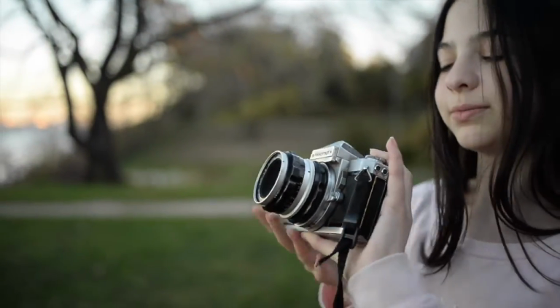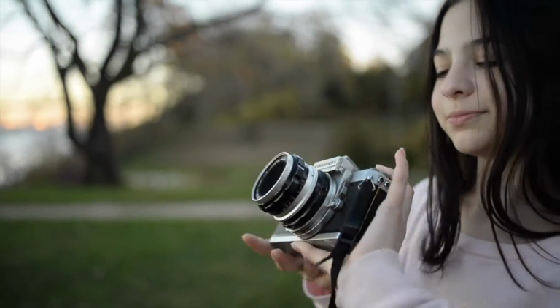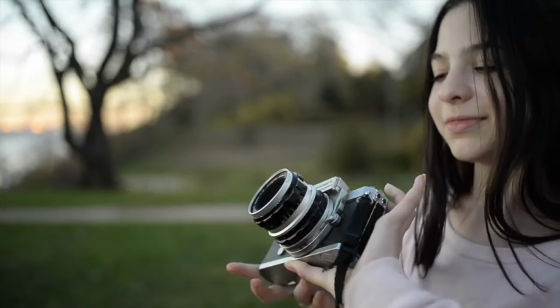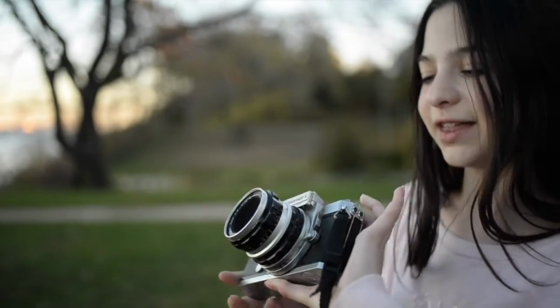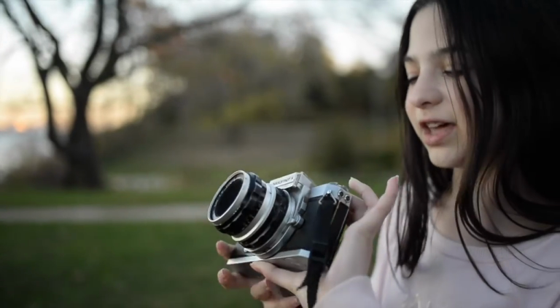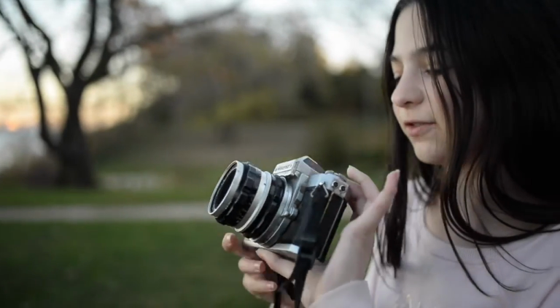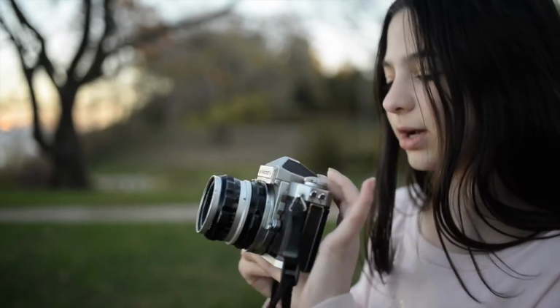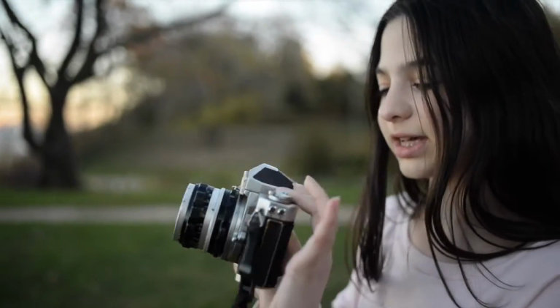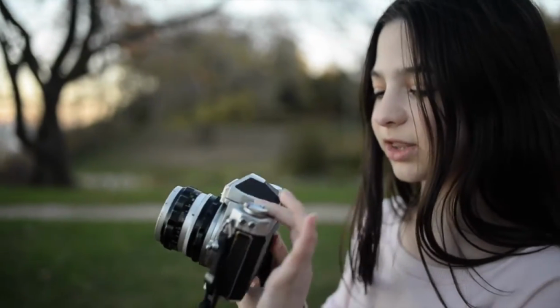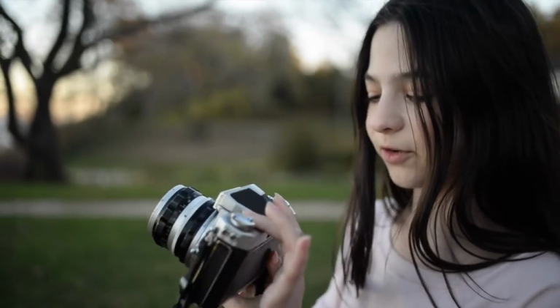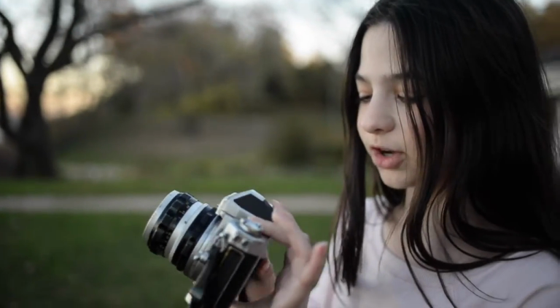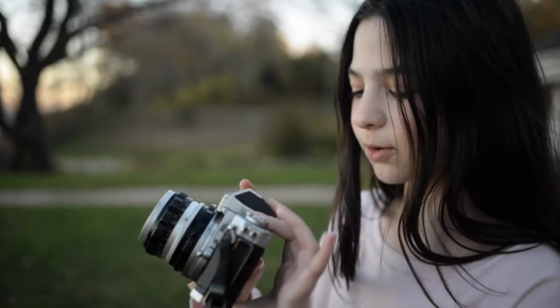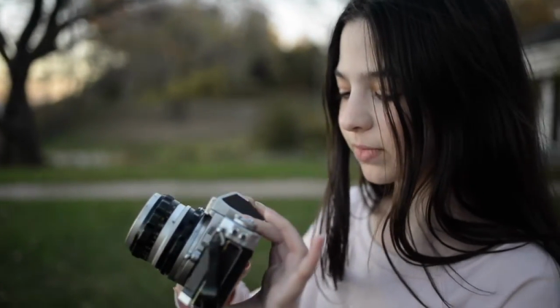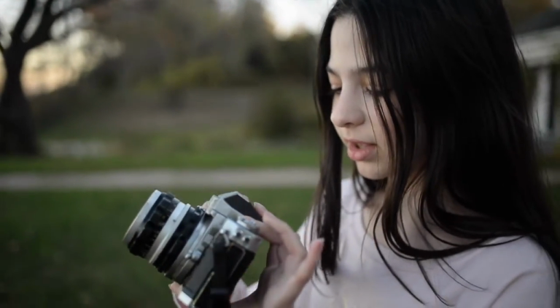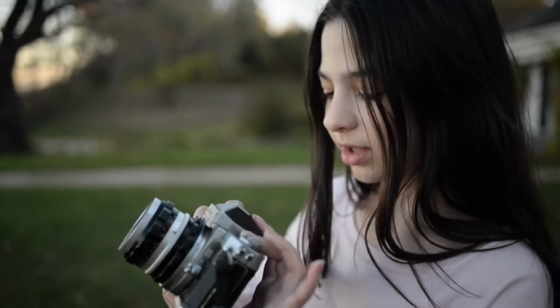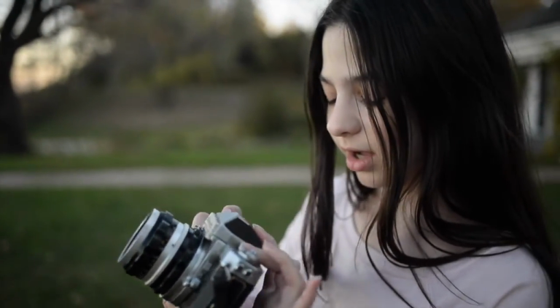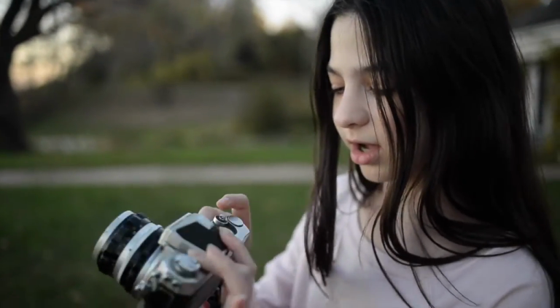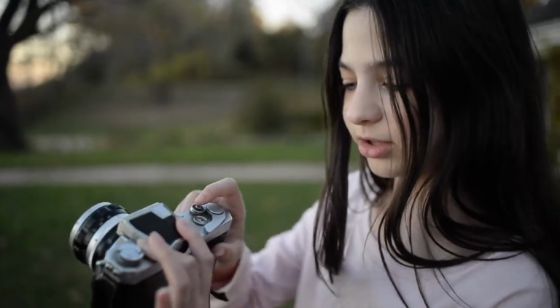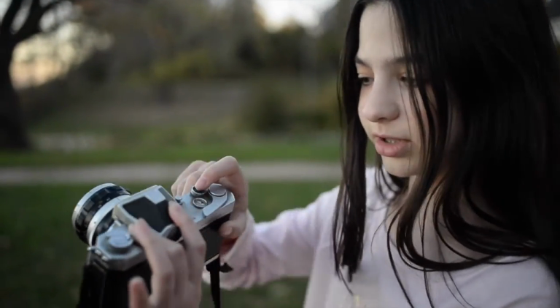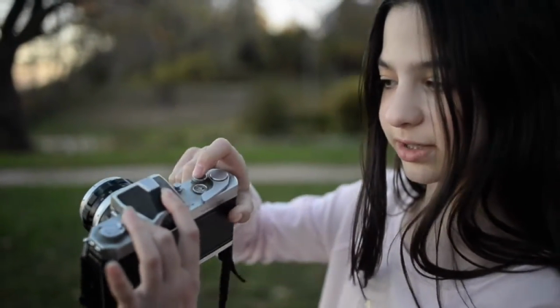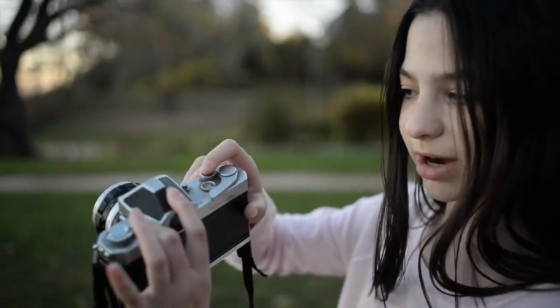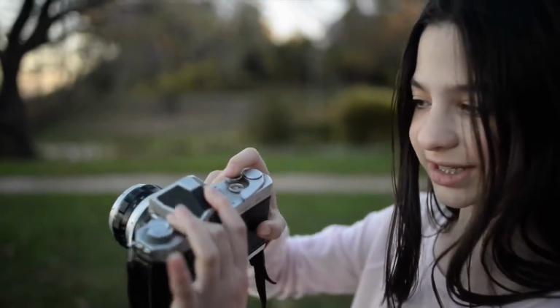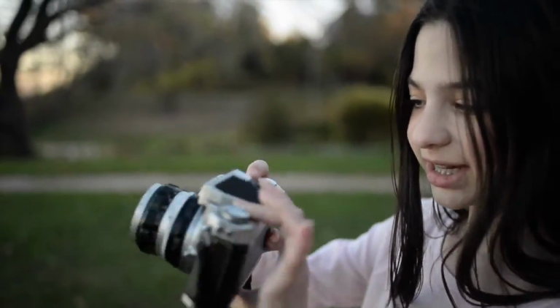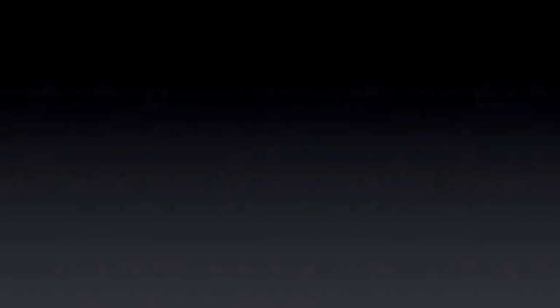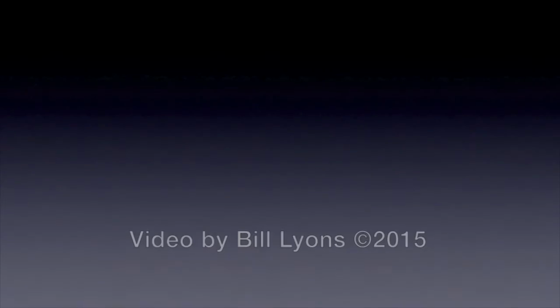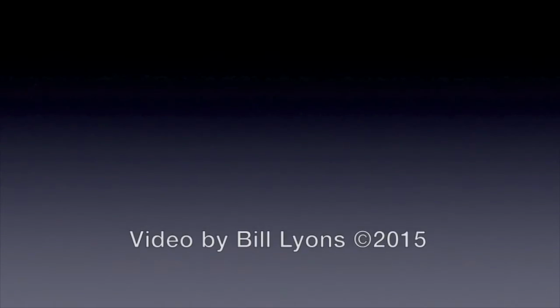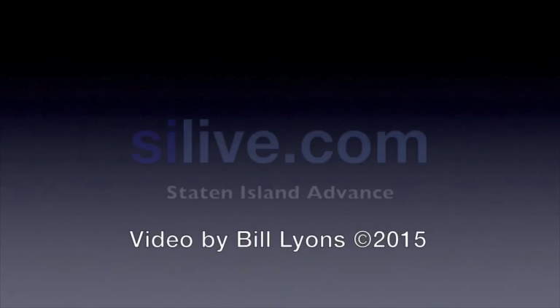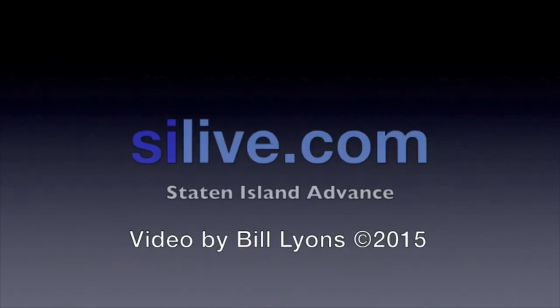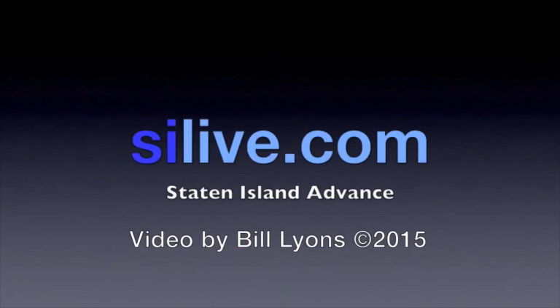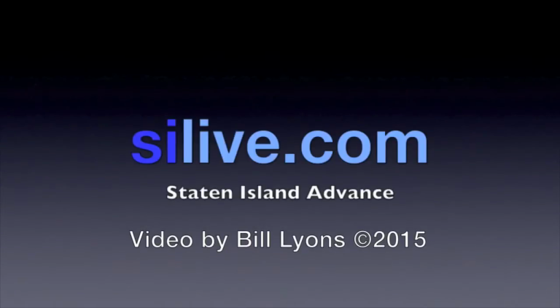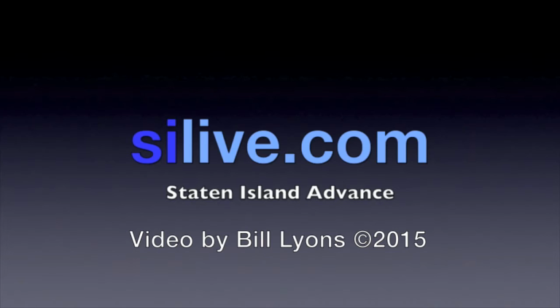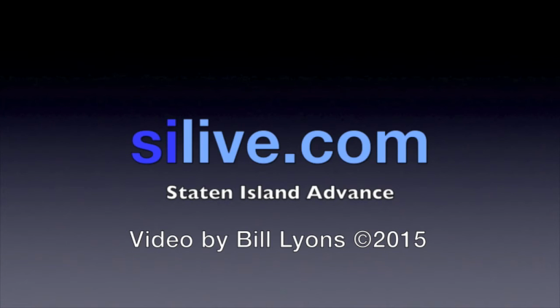And then if you want to take the photo, you just press this.